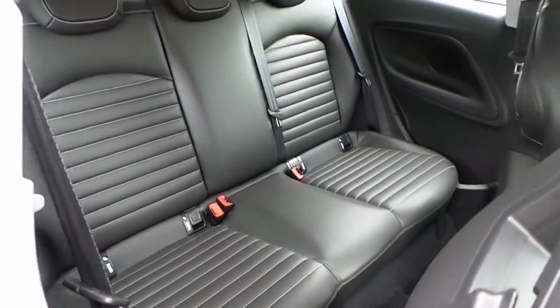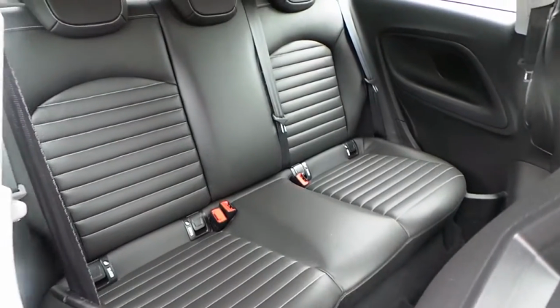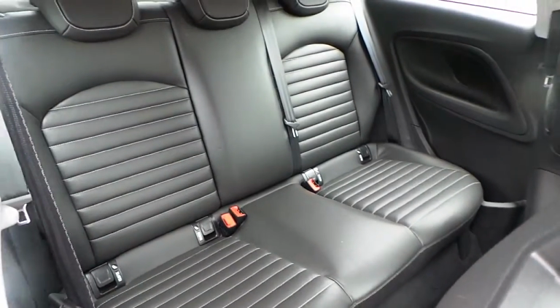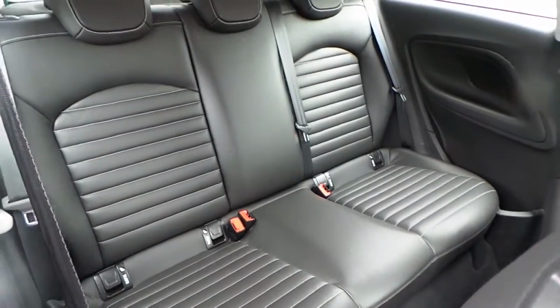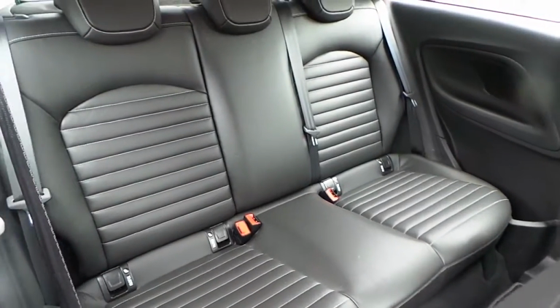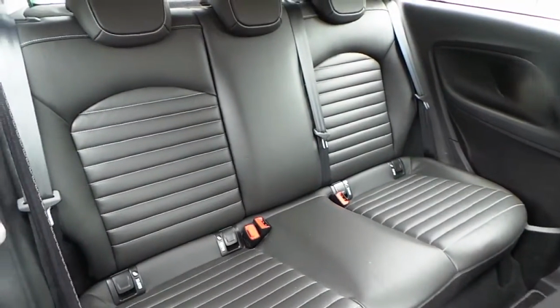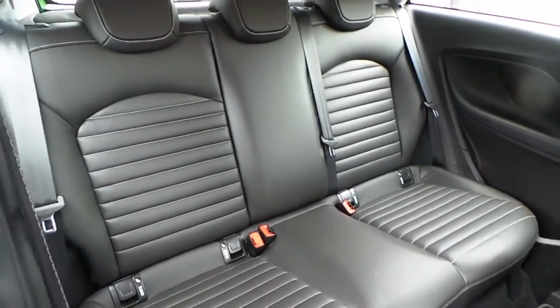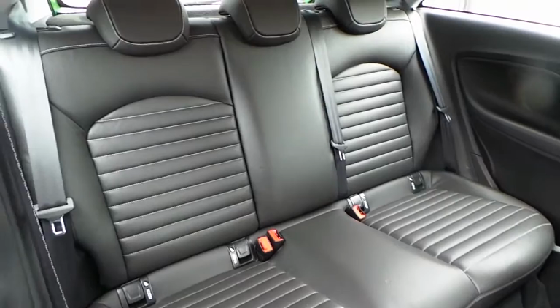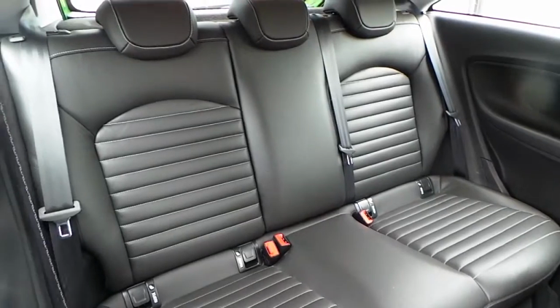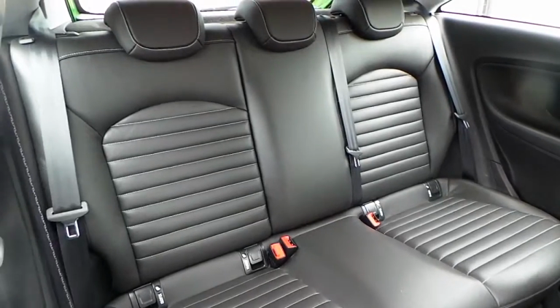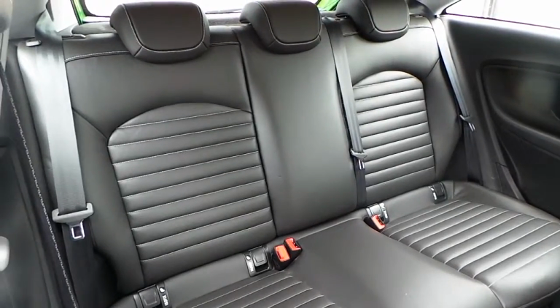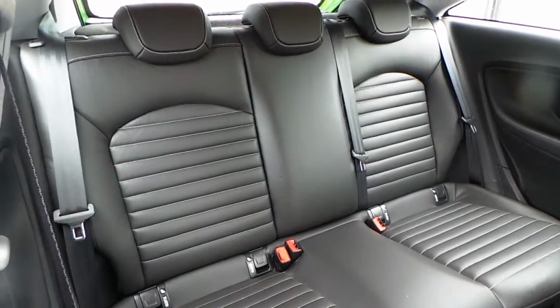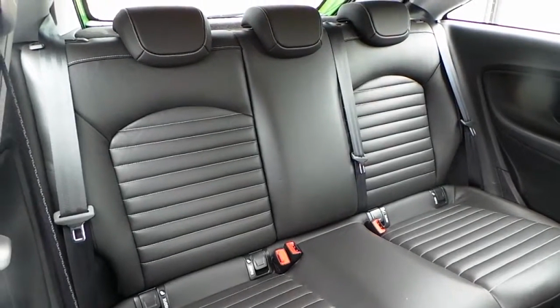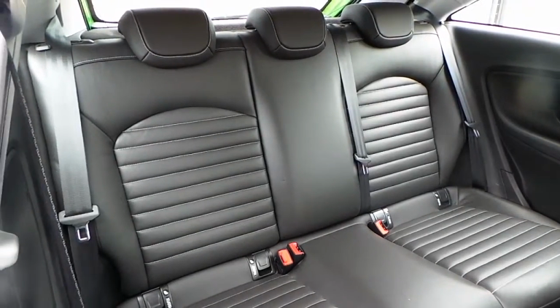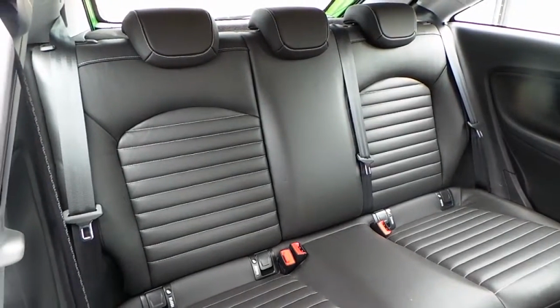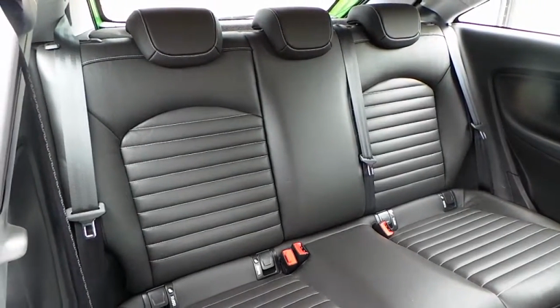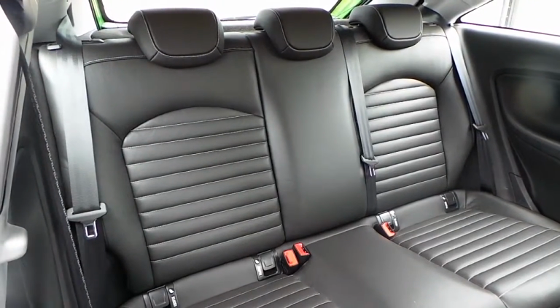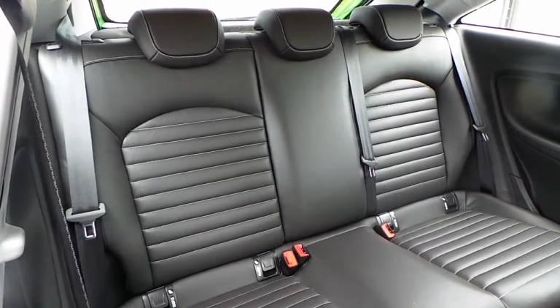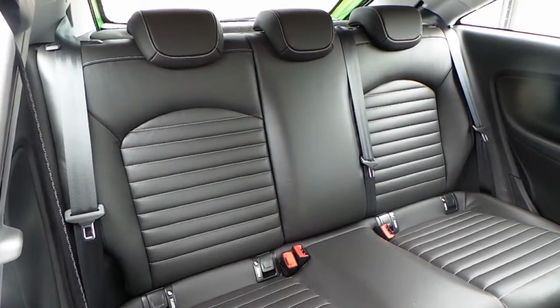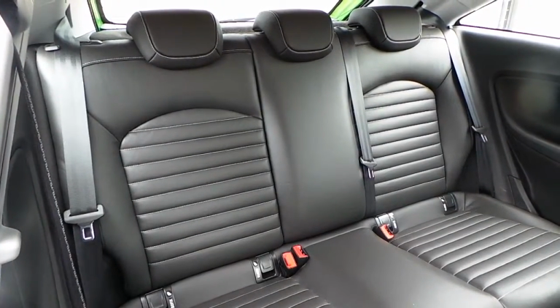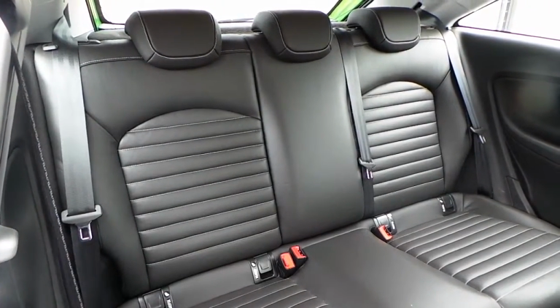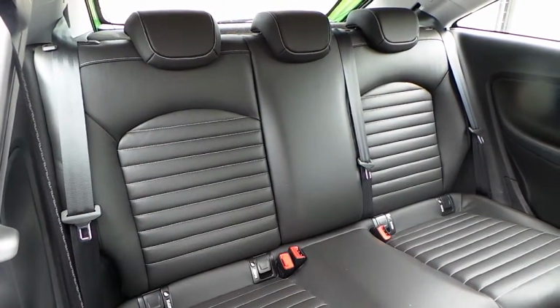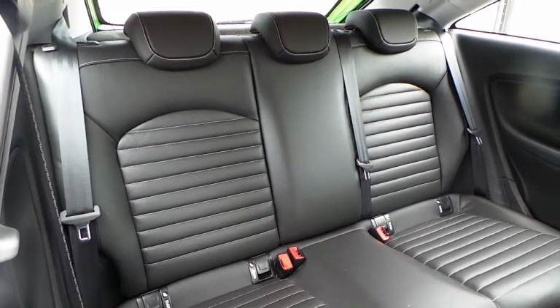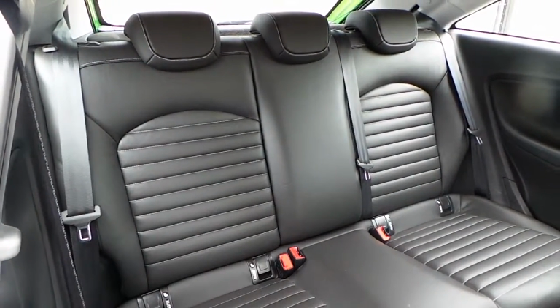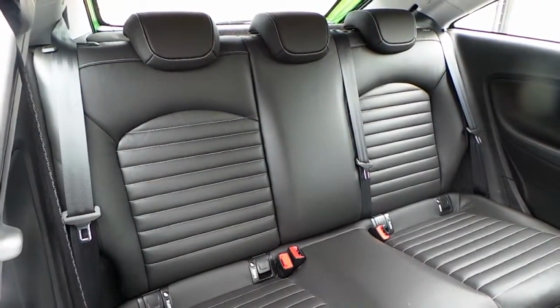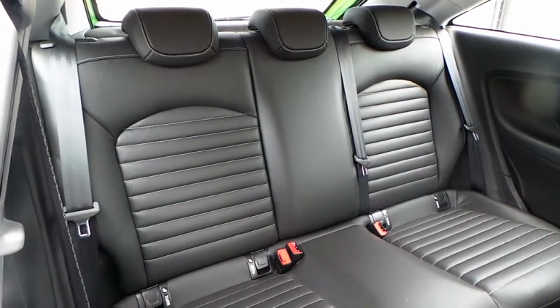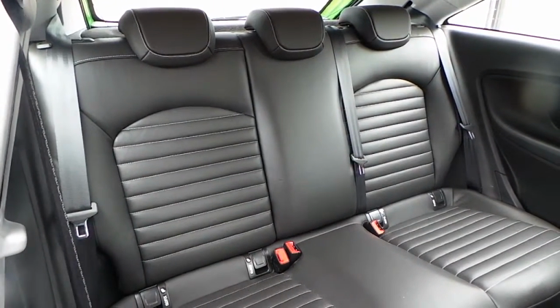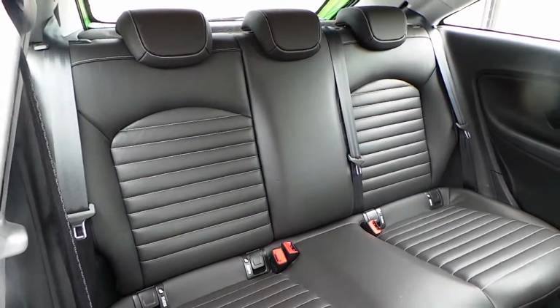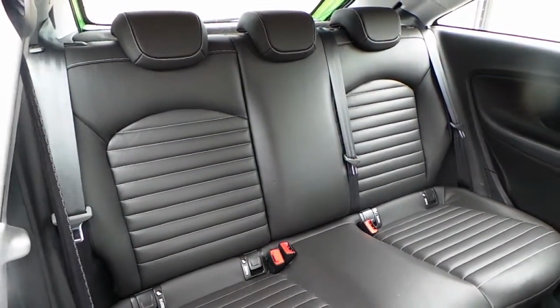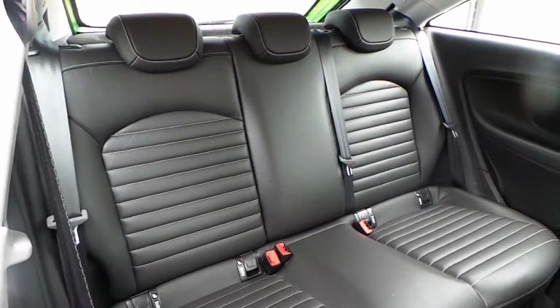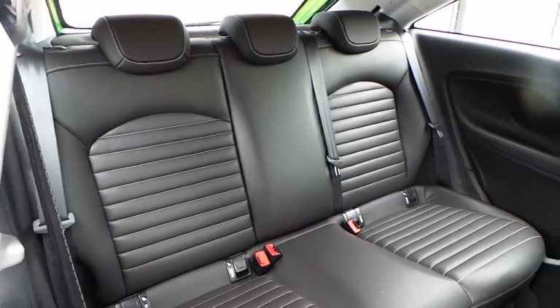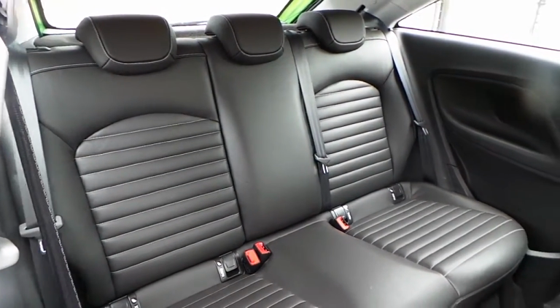The interior is finished with full leather Recaro seats, with seating for five.